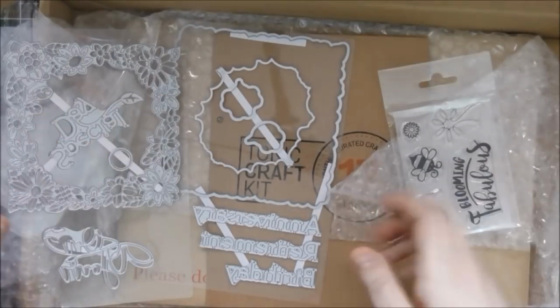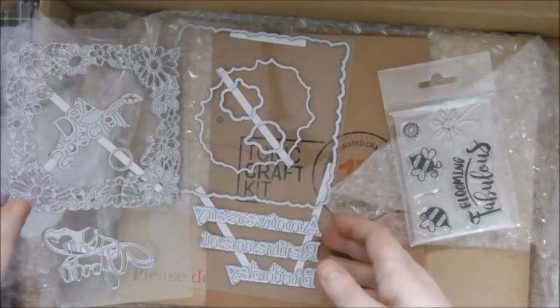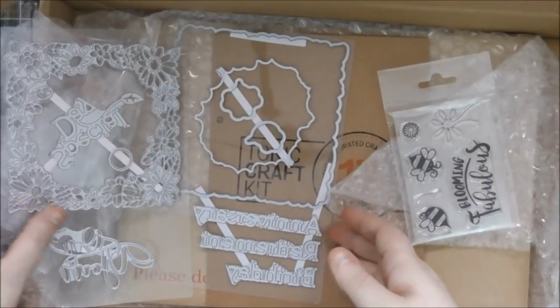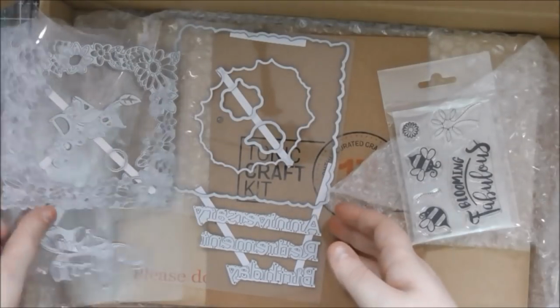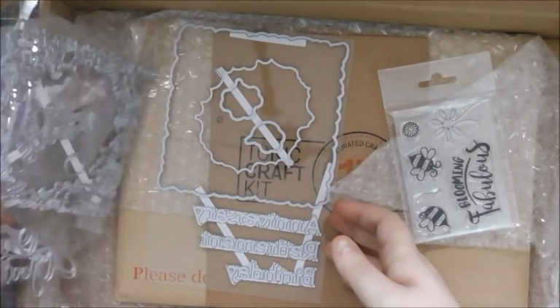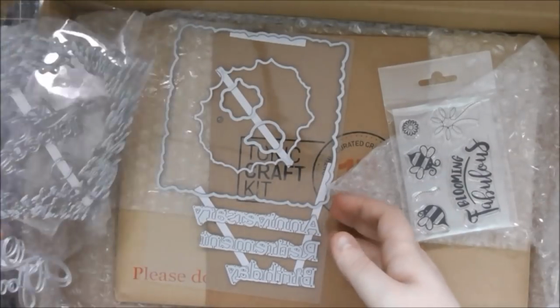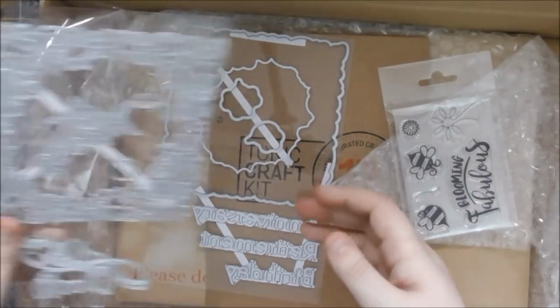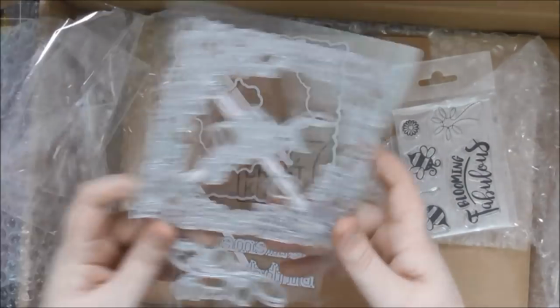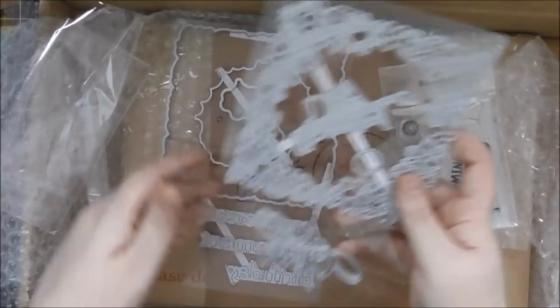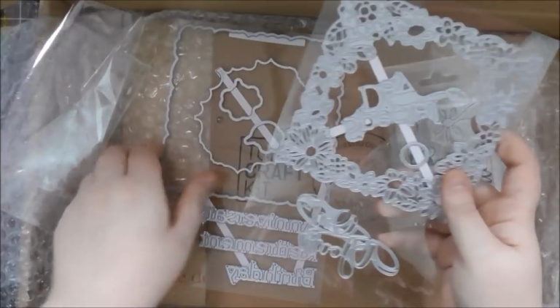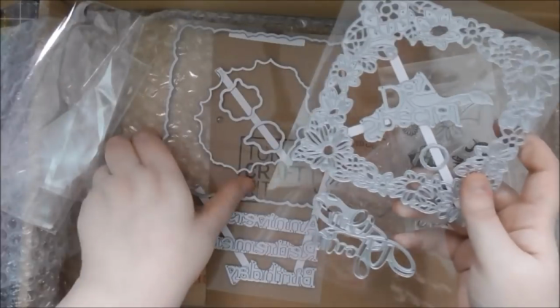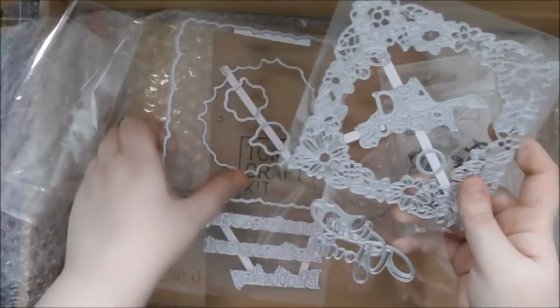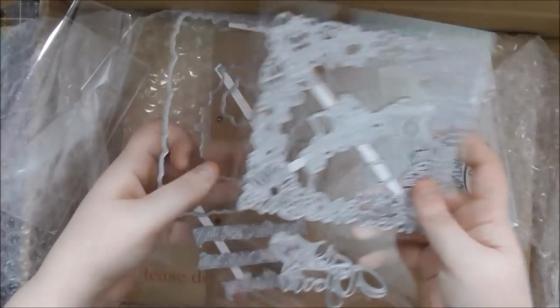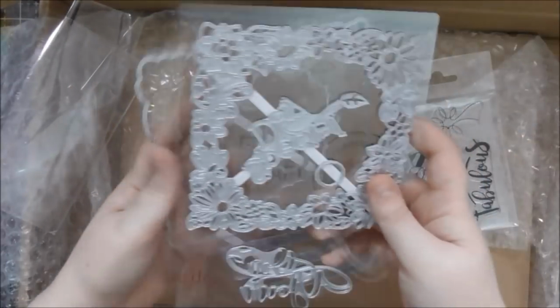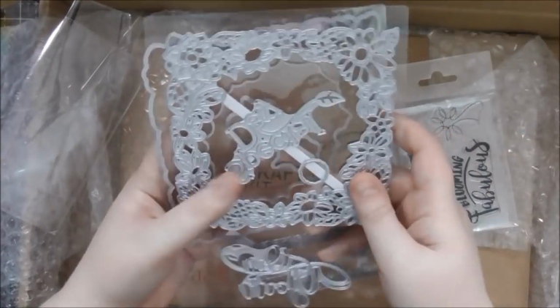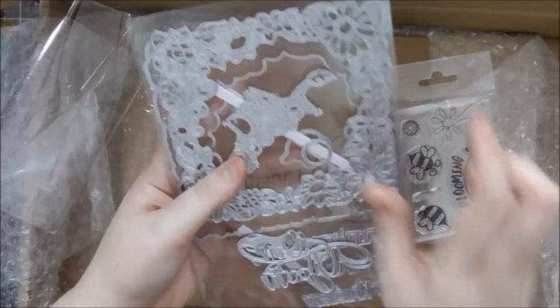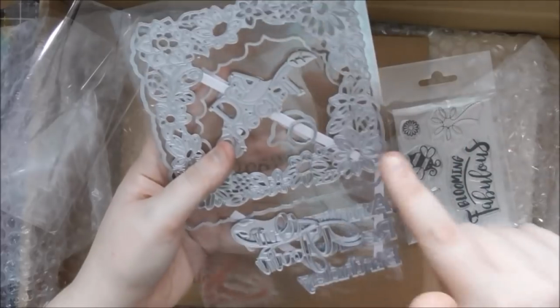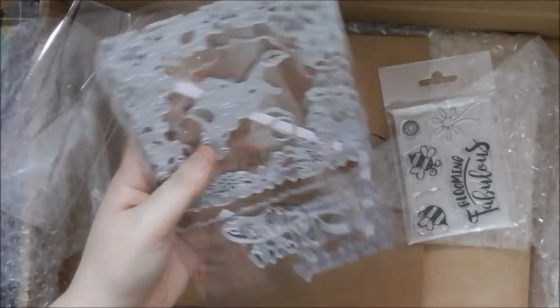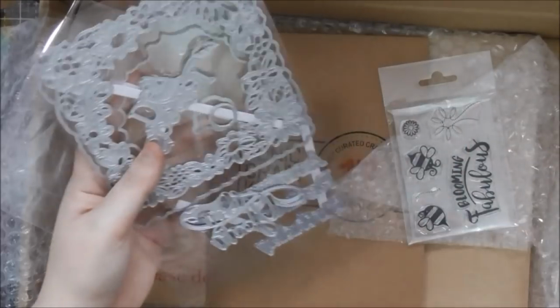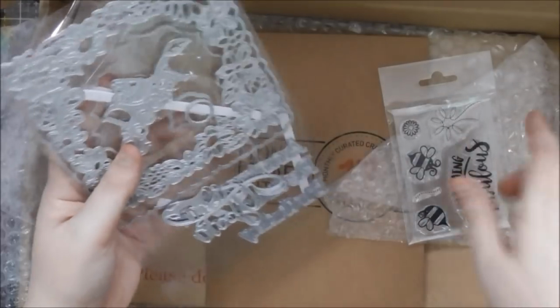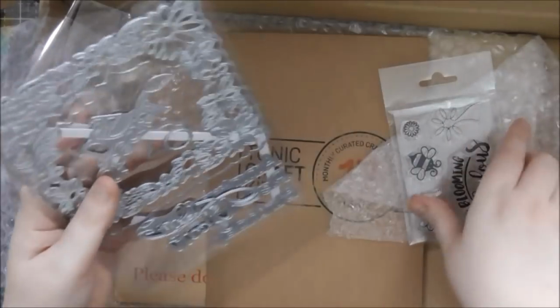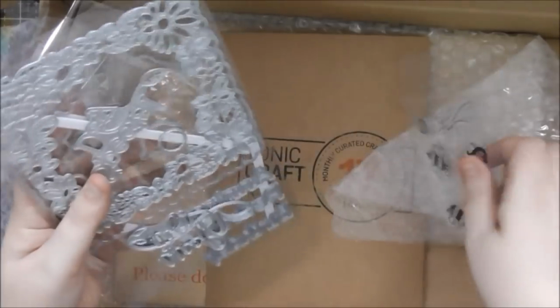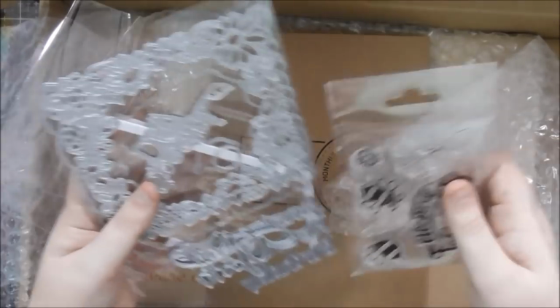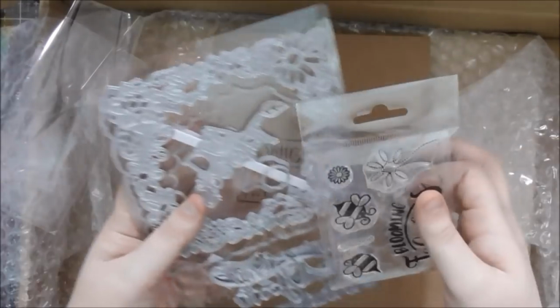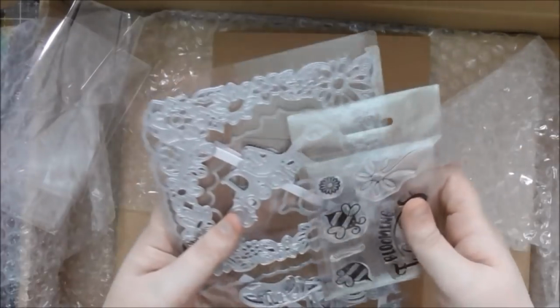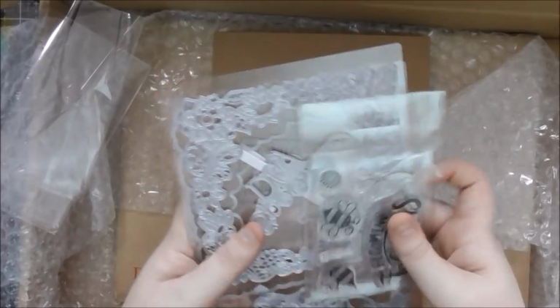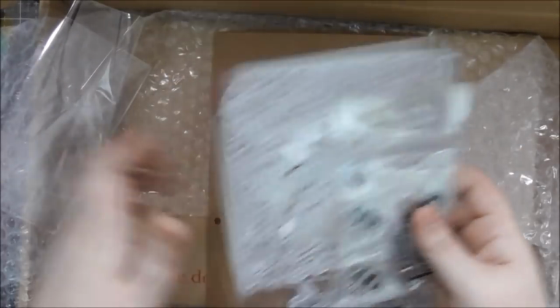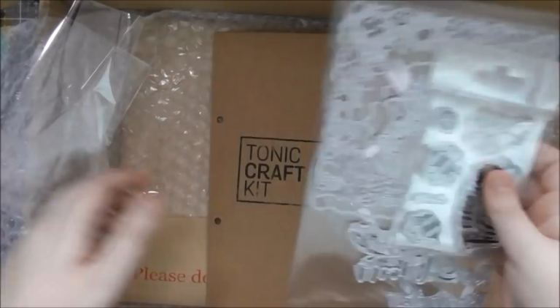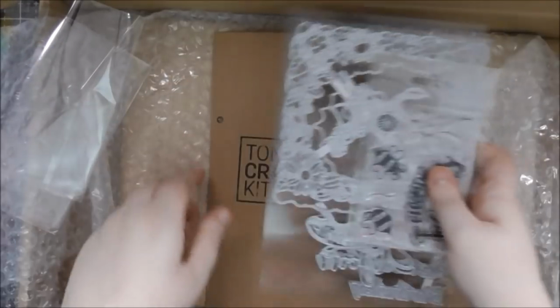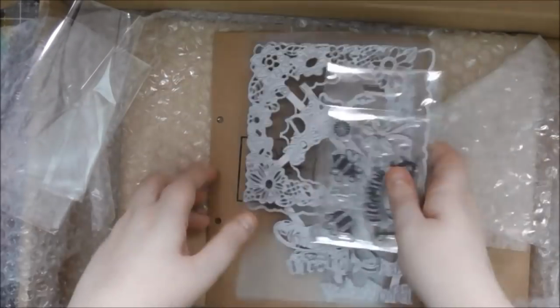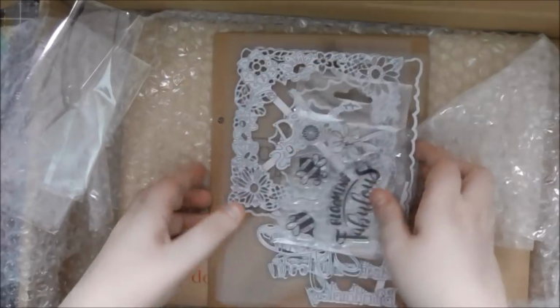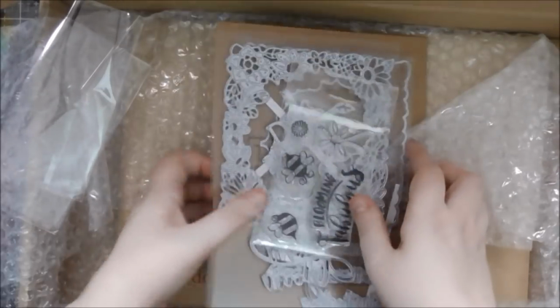It means you don't have to worry about cutting around their antennae or anything — you can just easily cut them out with the die. Perfect. Gorgeous stamps and dies. I'm going to cut all these out at the end of the video so you can see them because they're really gorgeous.